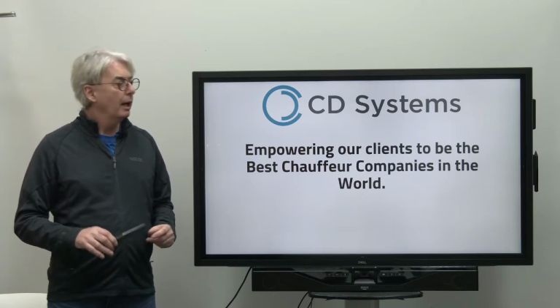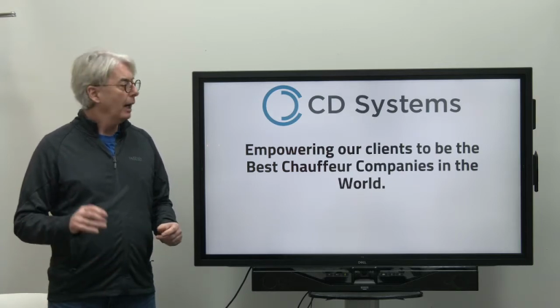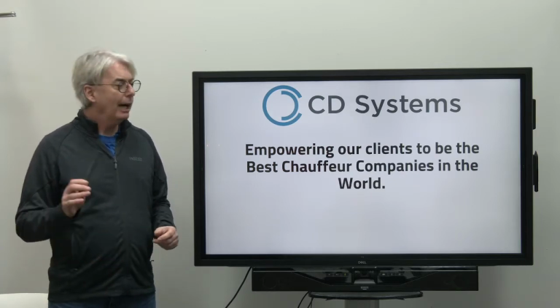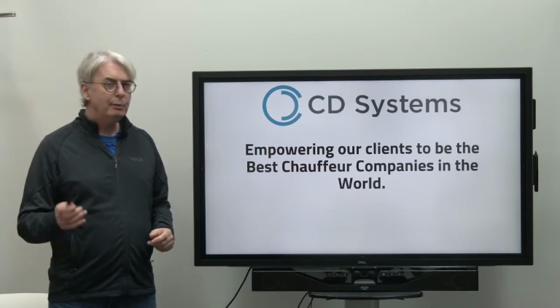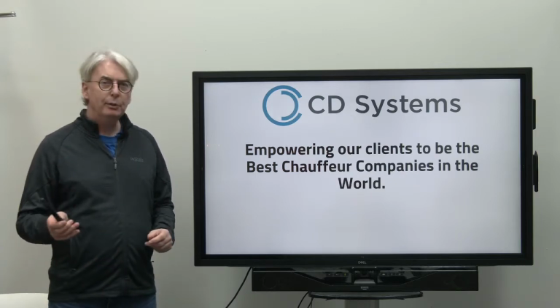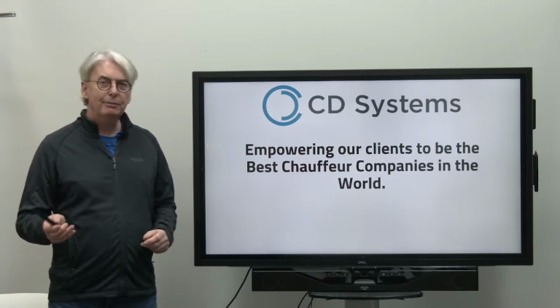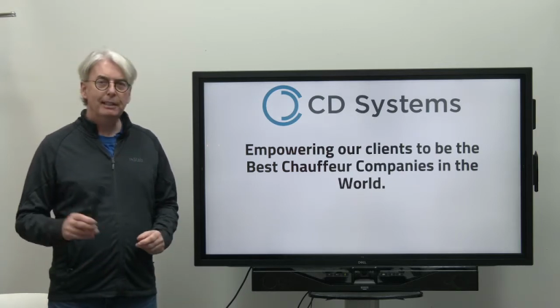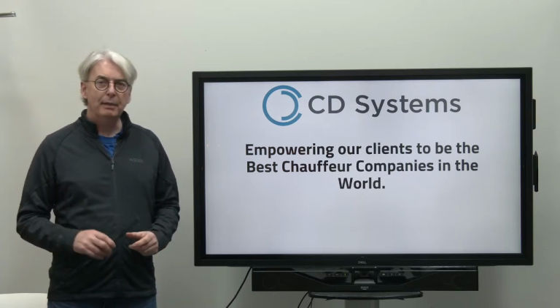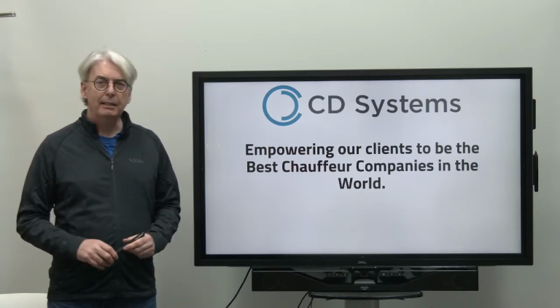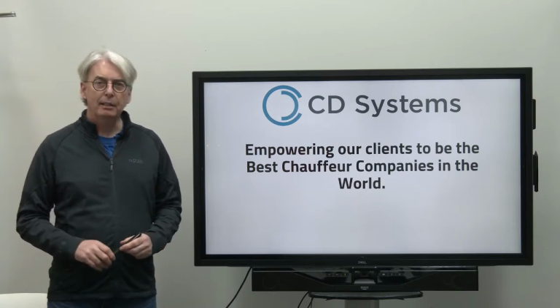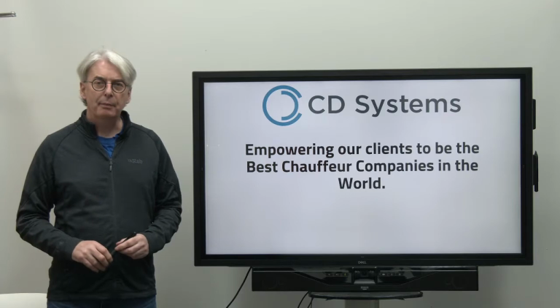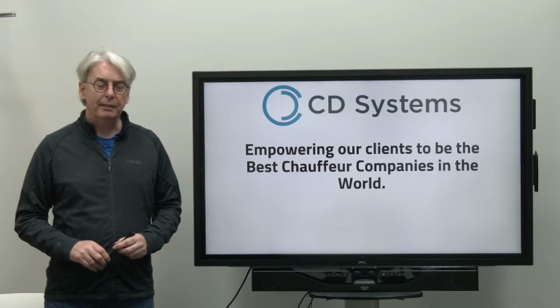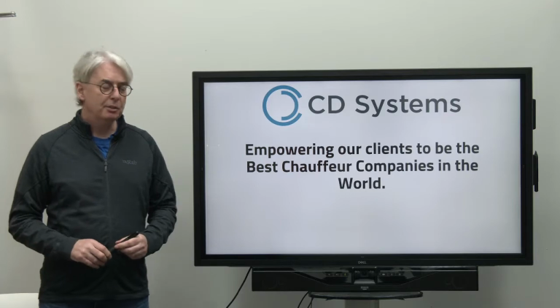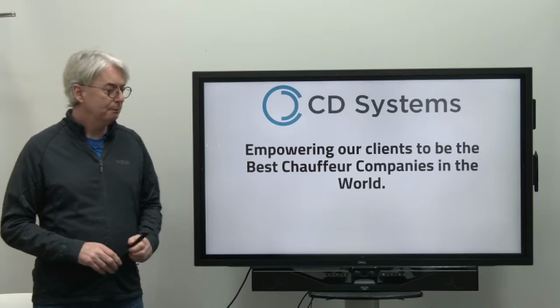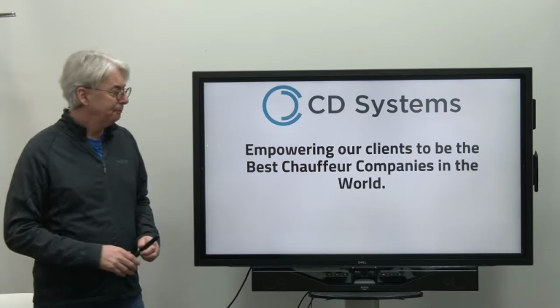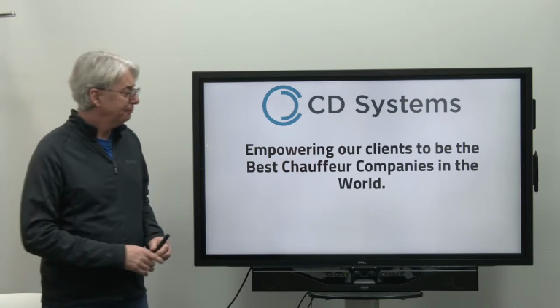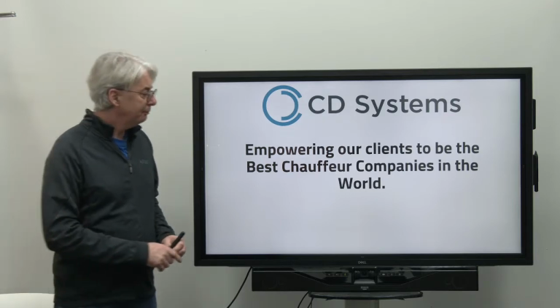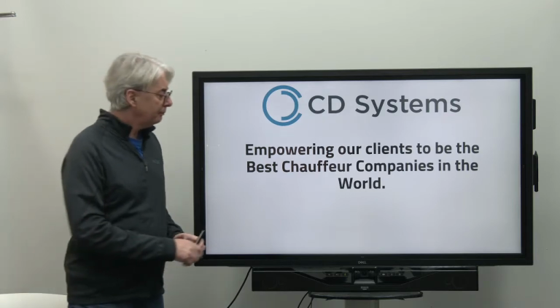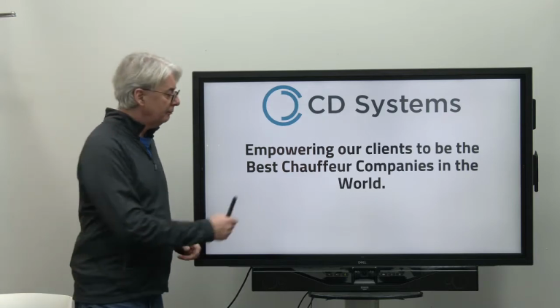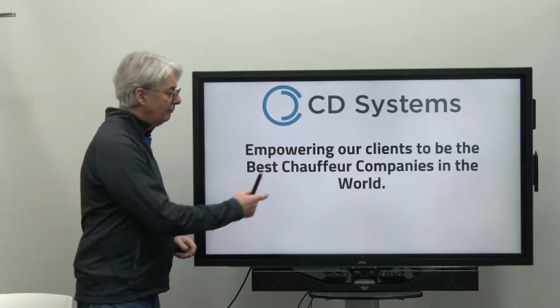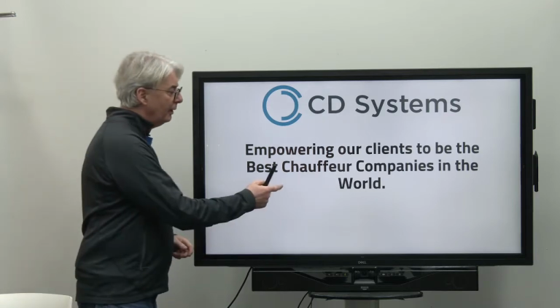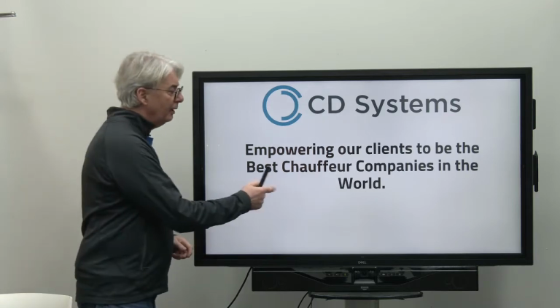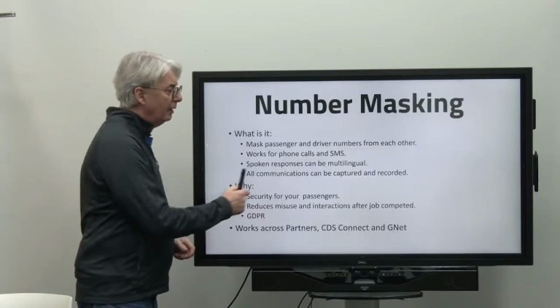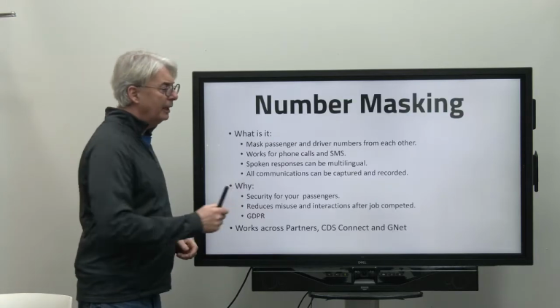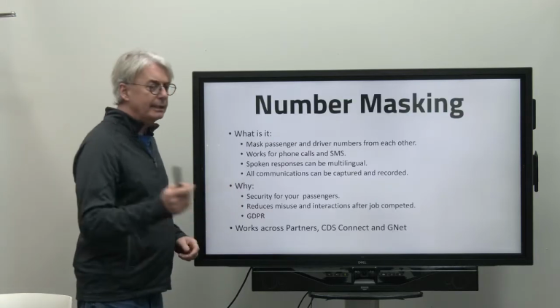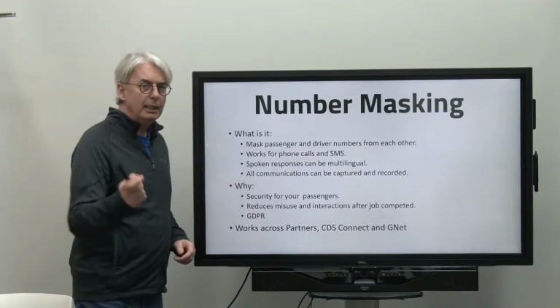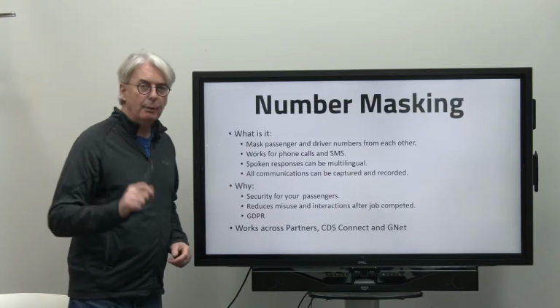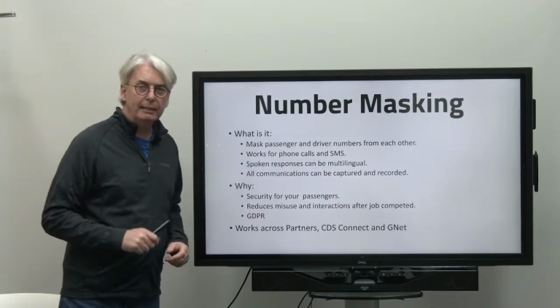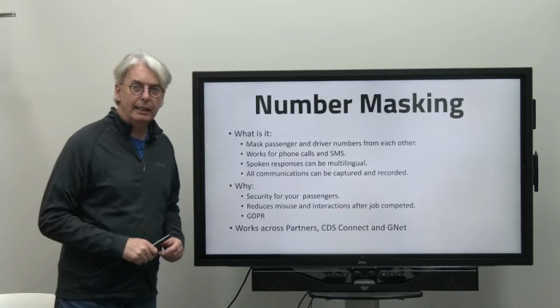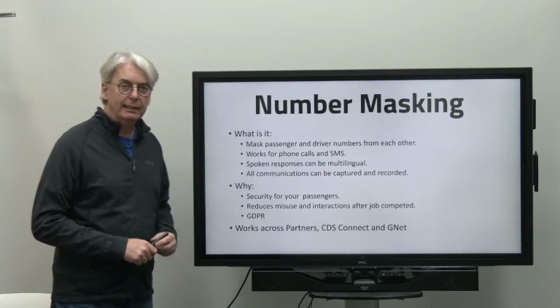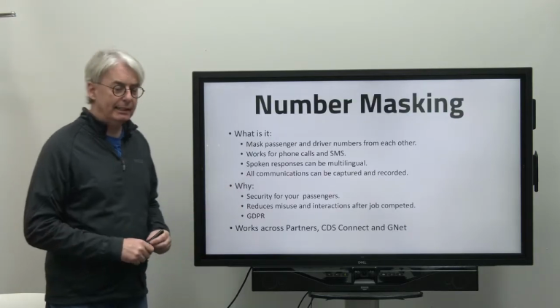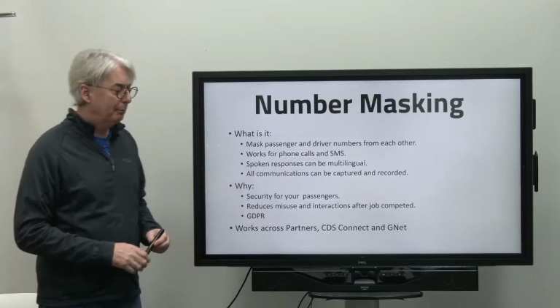How do we do it differently and better than our competitors? Let's take number masking as an example.